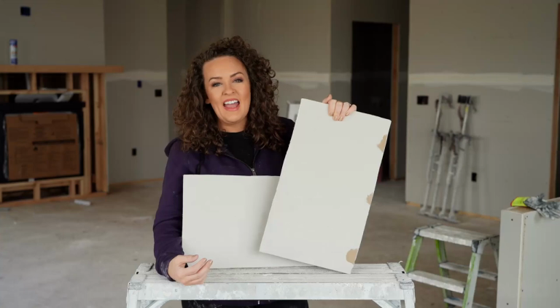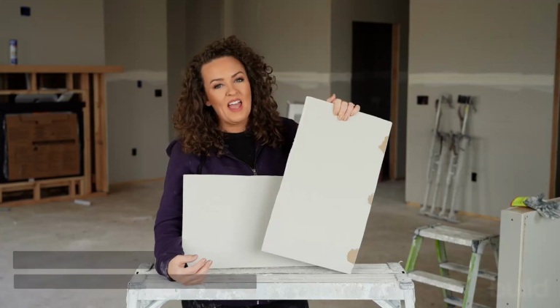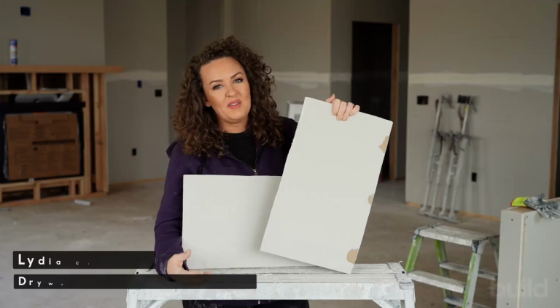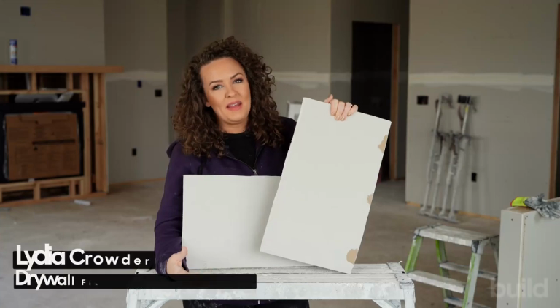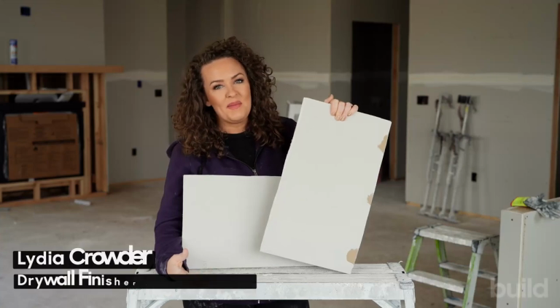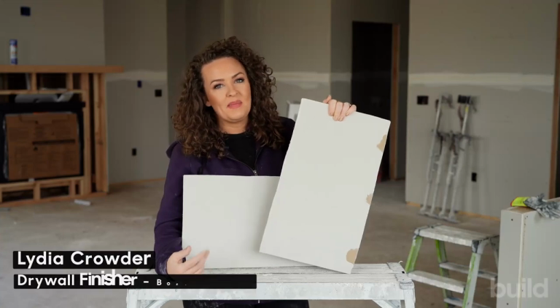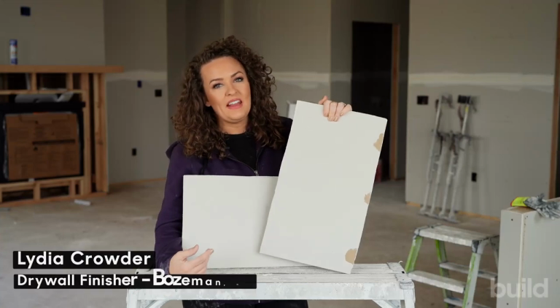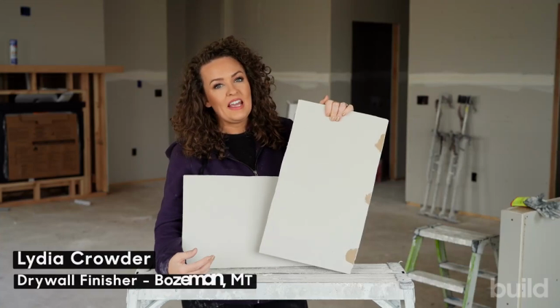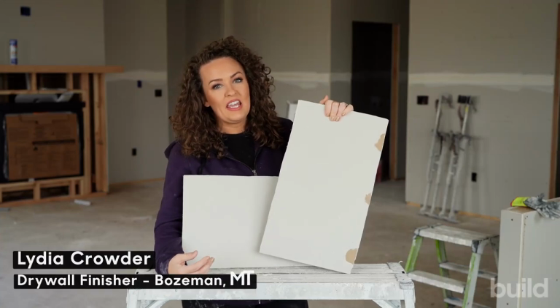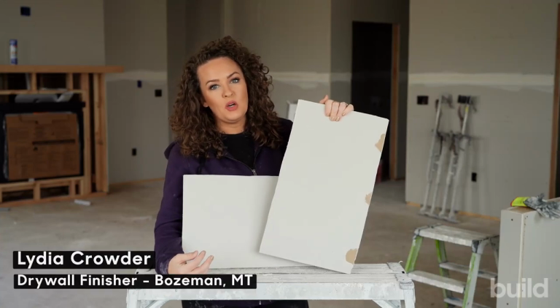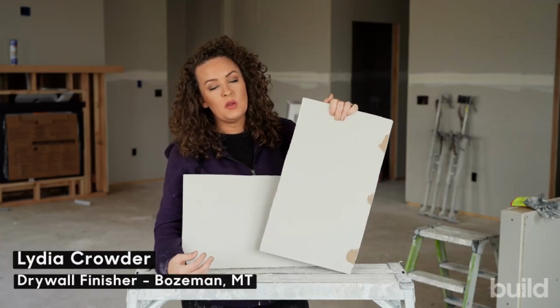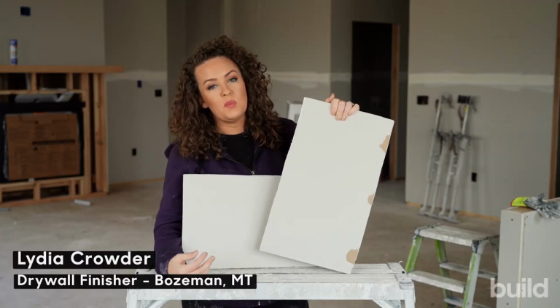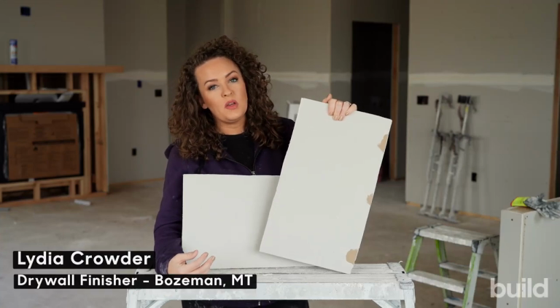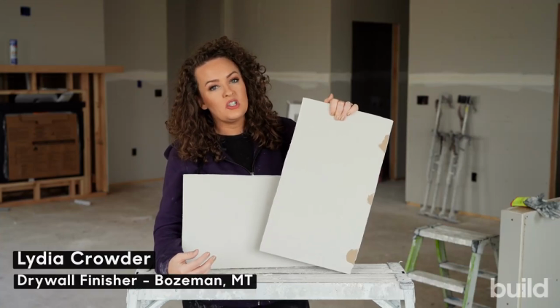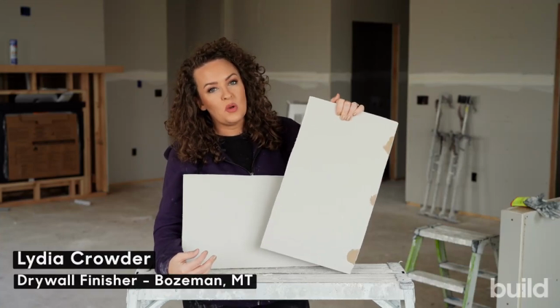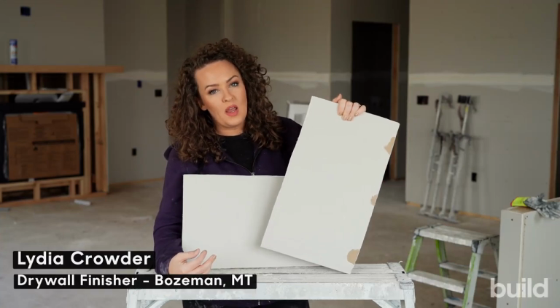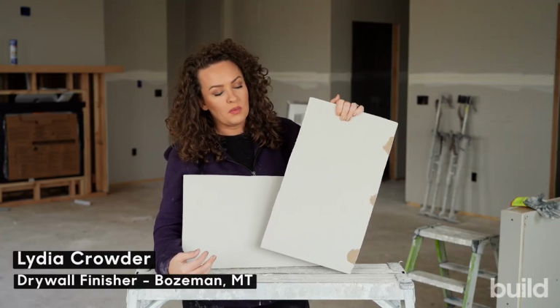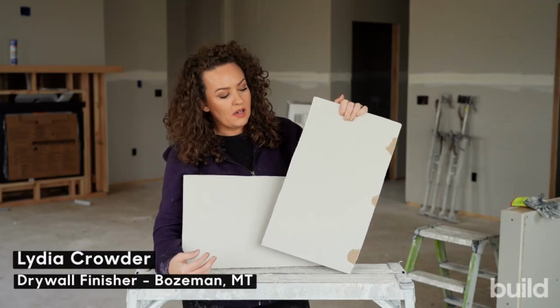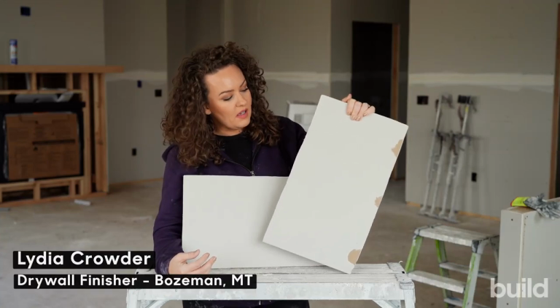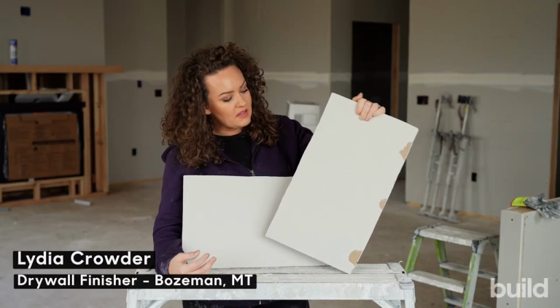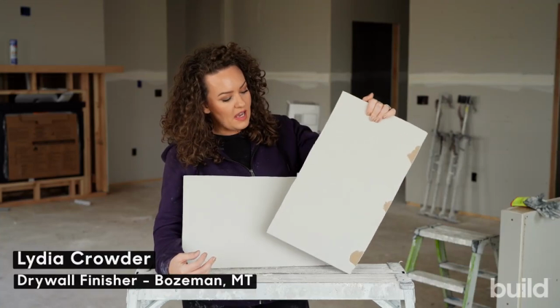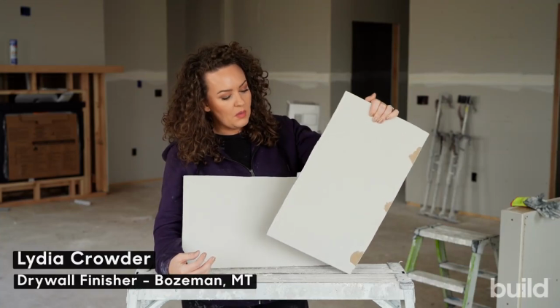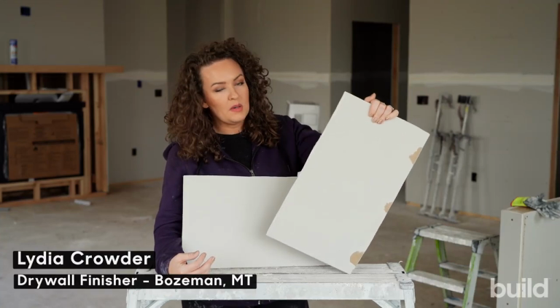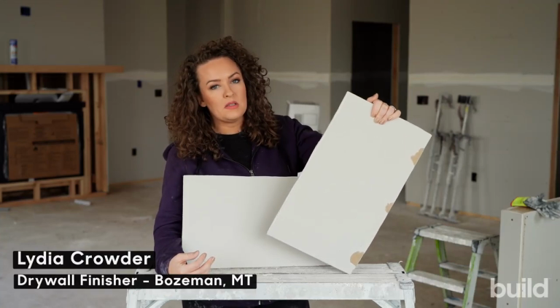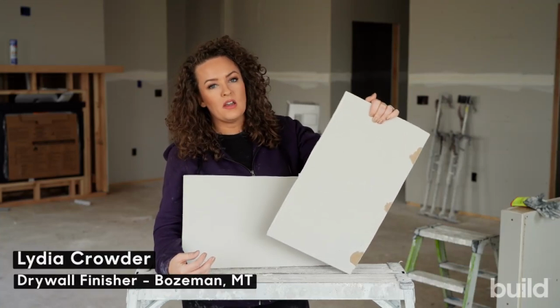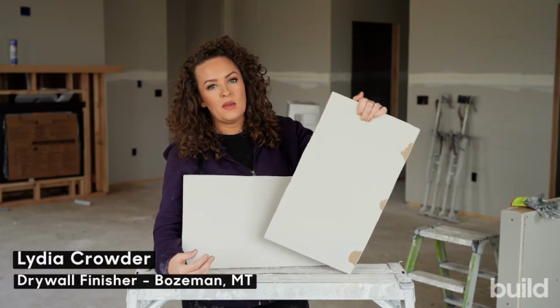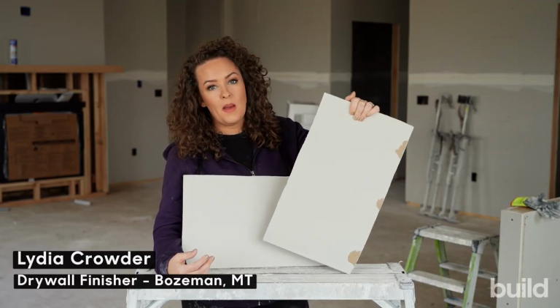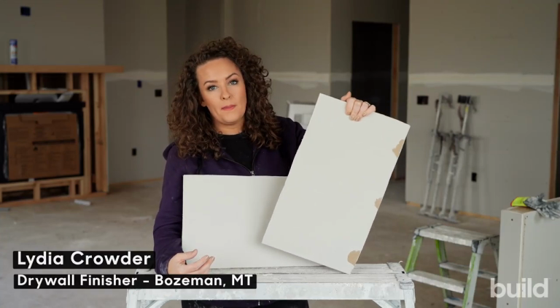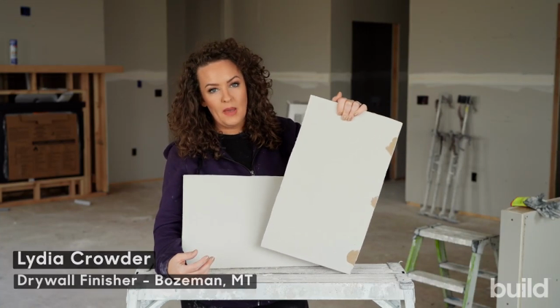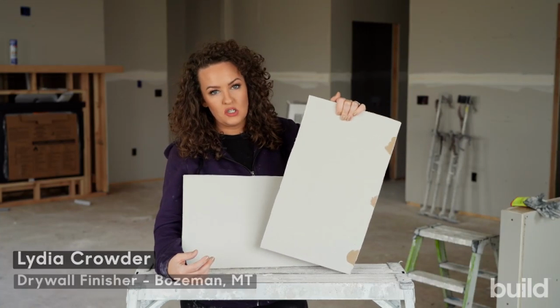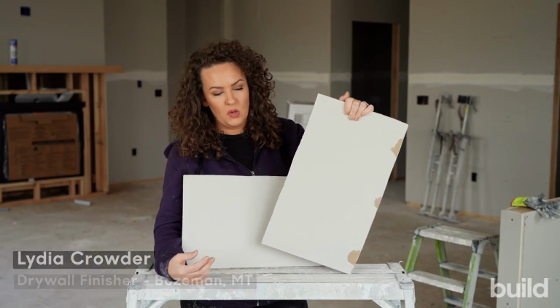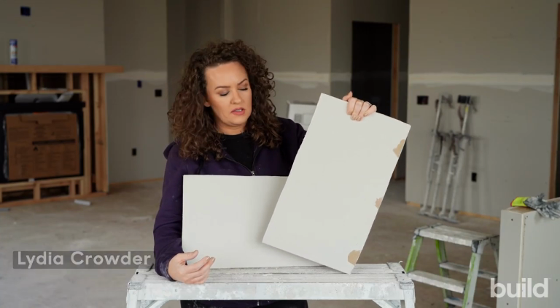Hi everybody, Lydia here with Built Show Network and today we're going to be talking about butt joints.